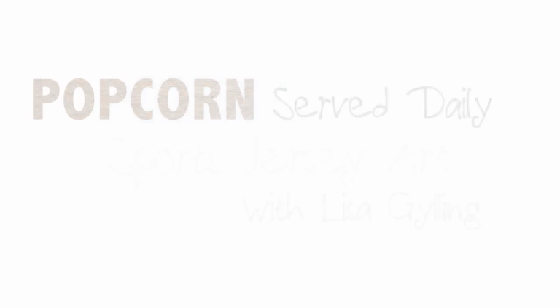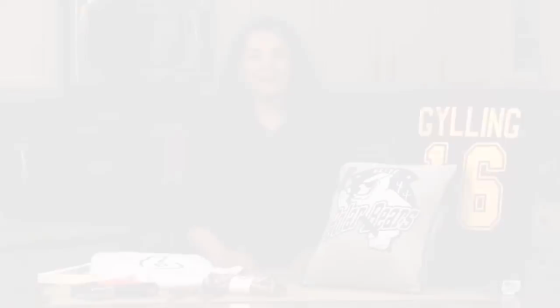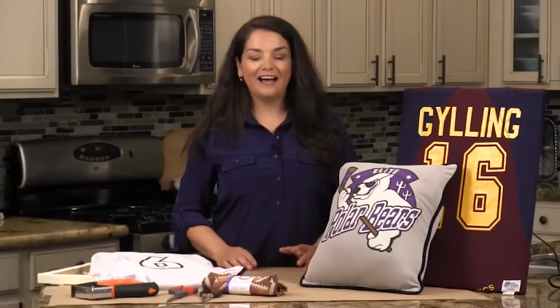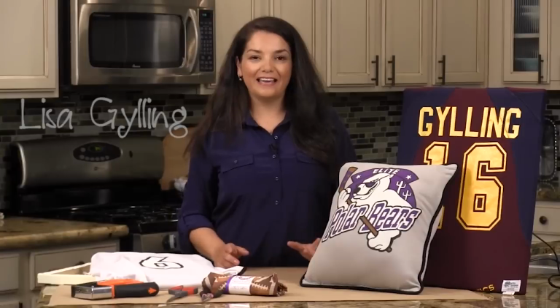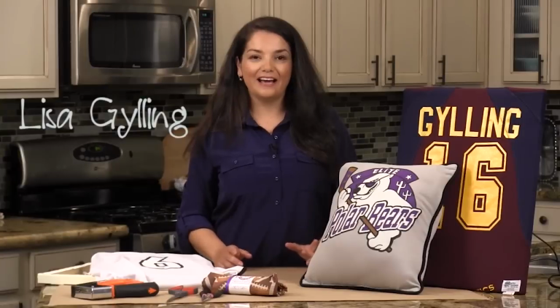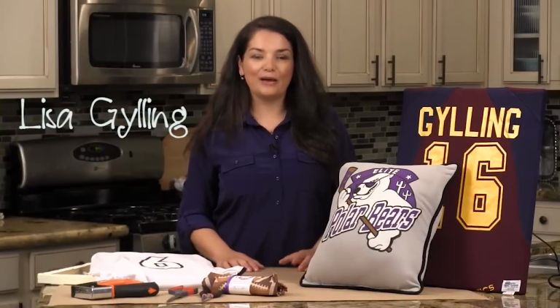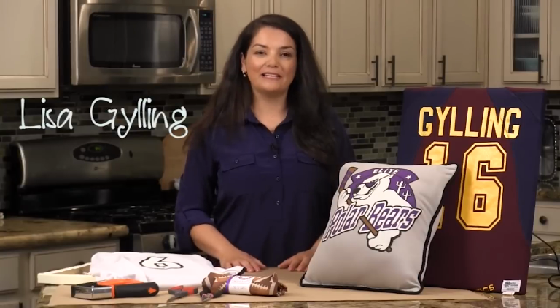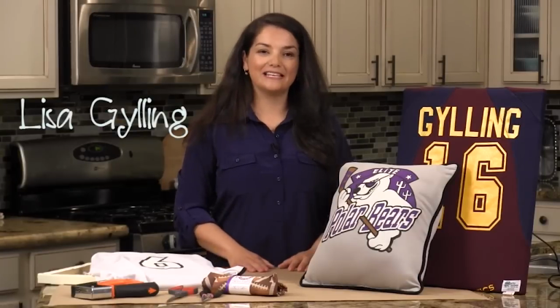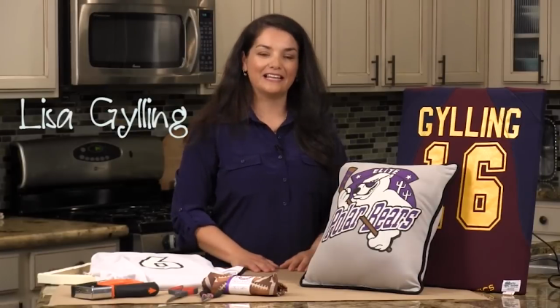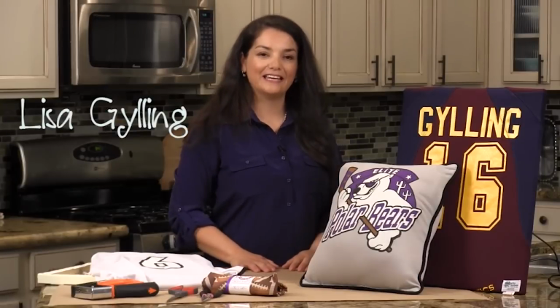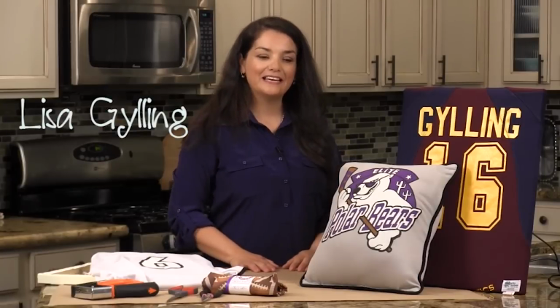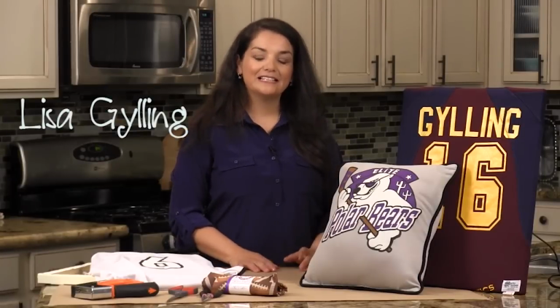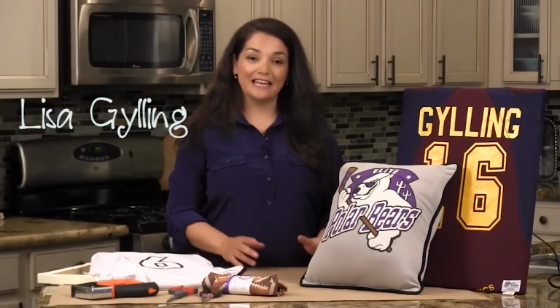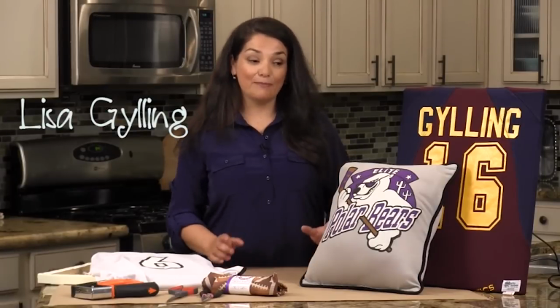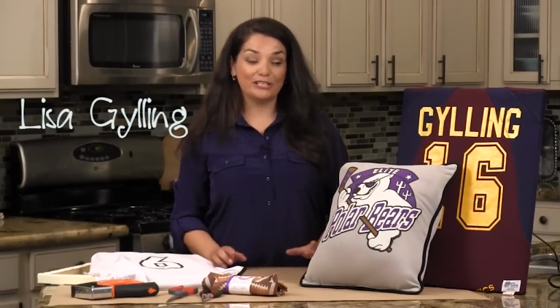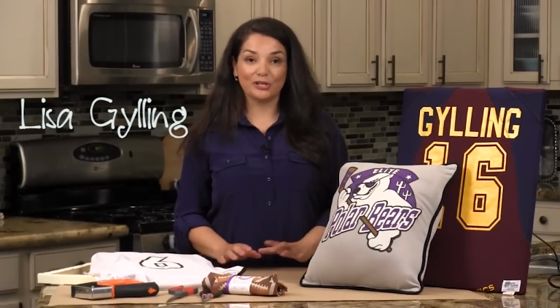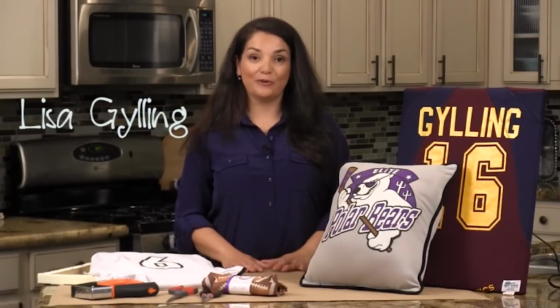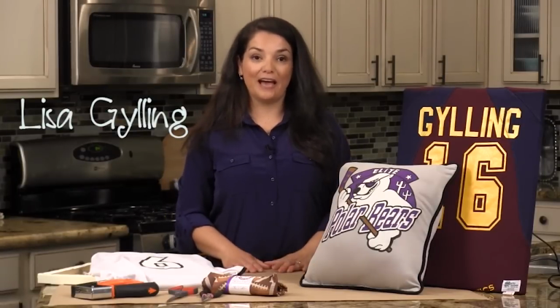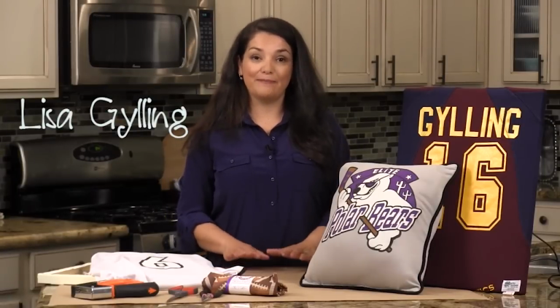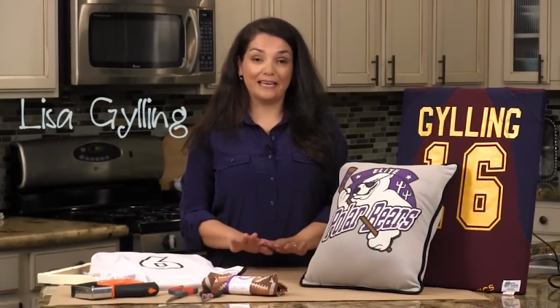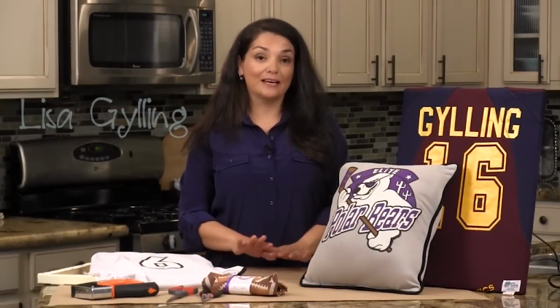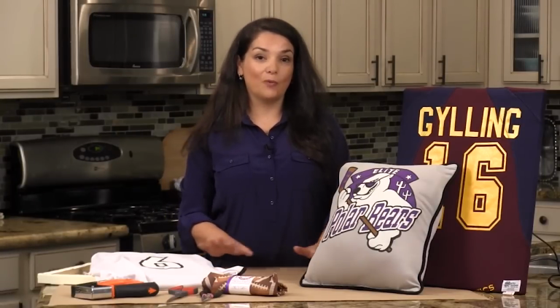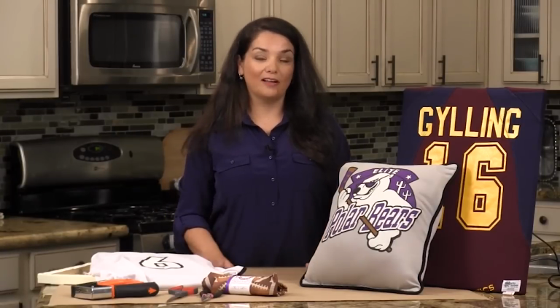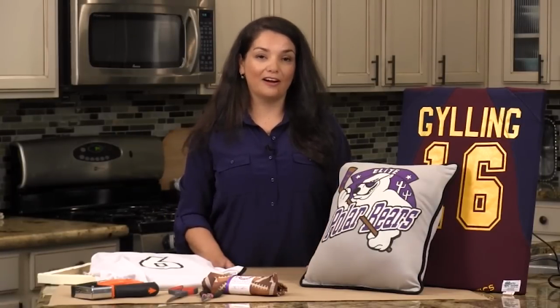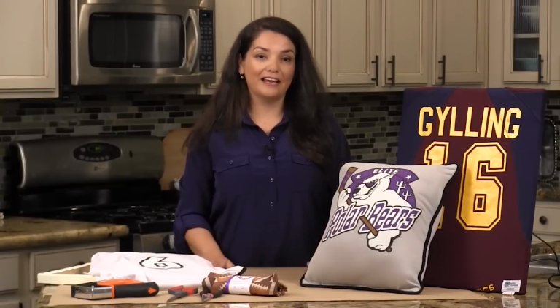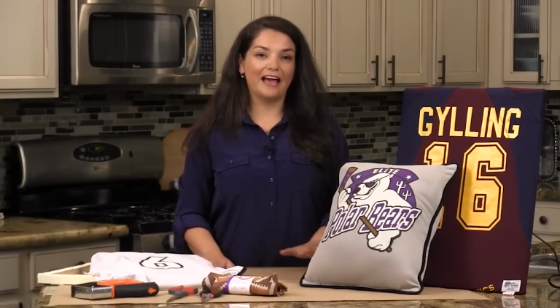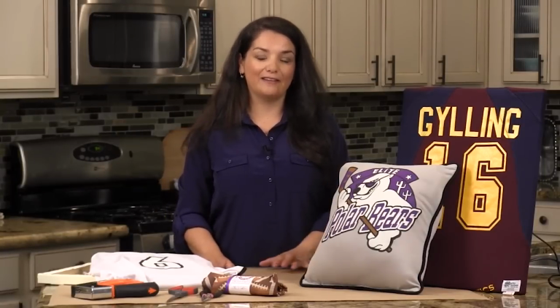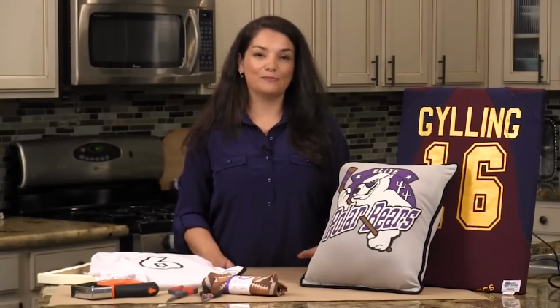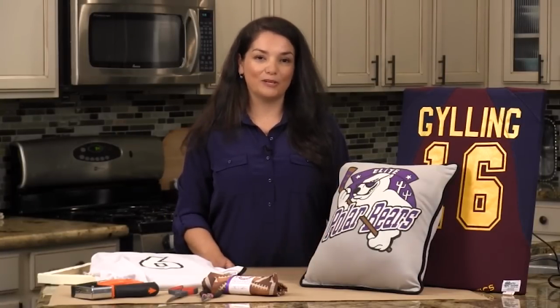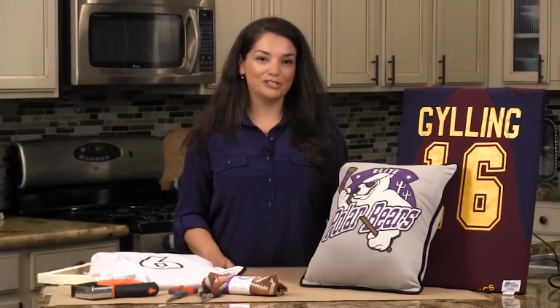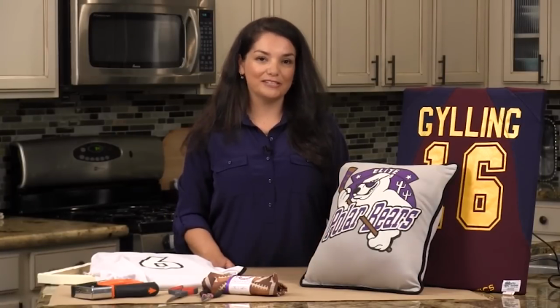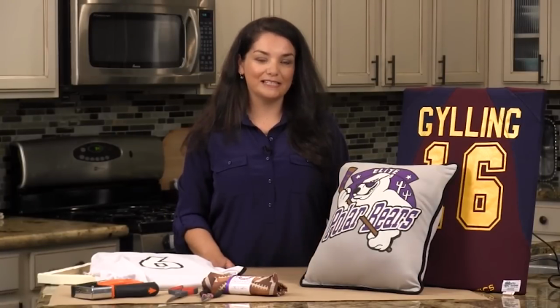Hi, I'm Lisa Gilling. Today I'm going to show you how to make wall art out of sports jerseys.